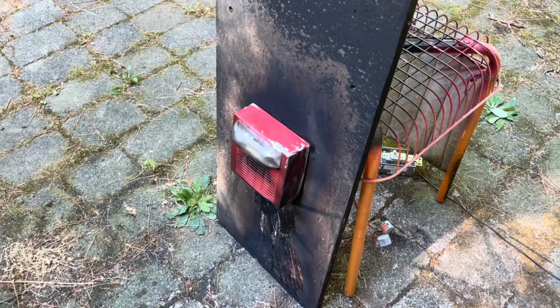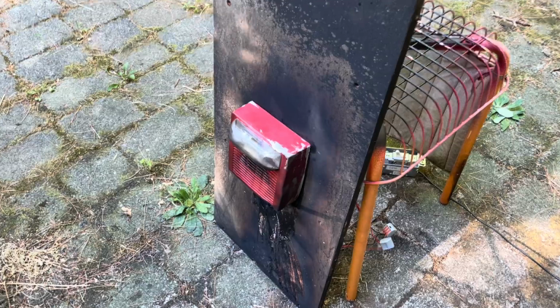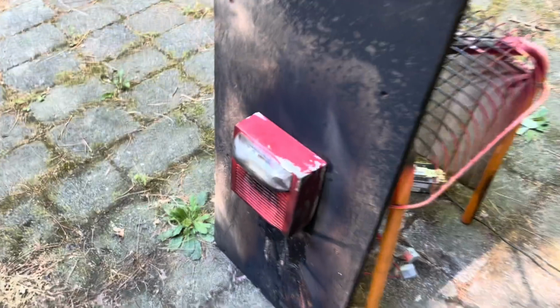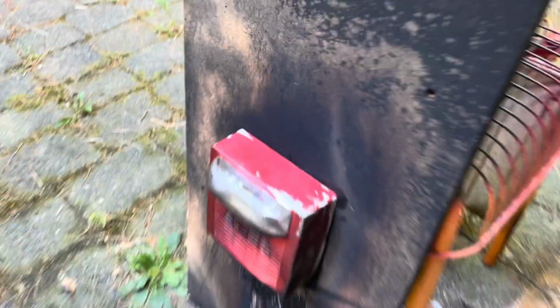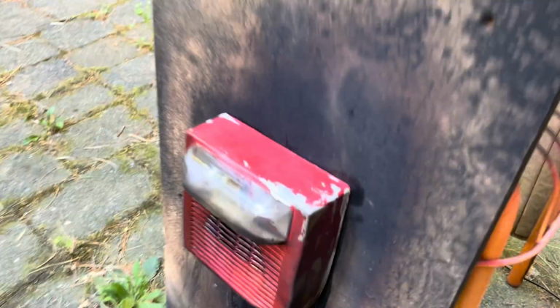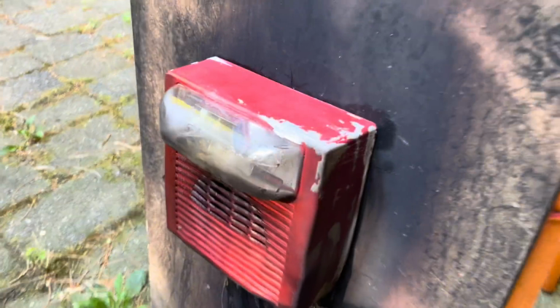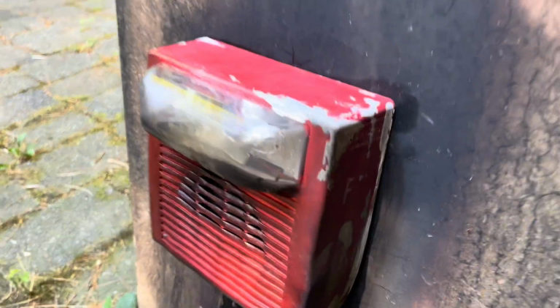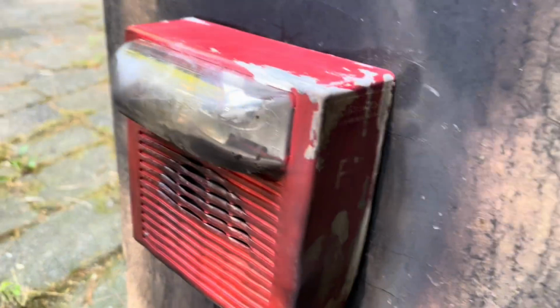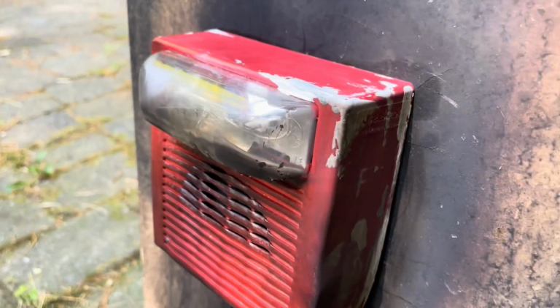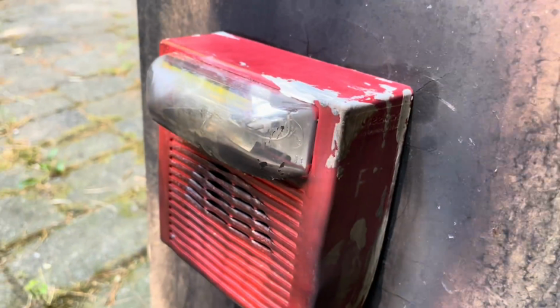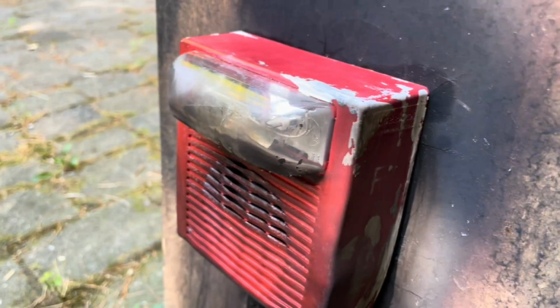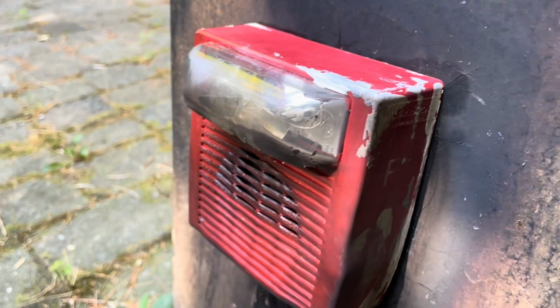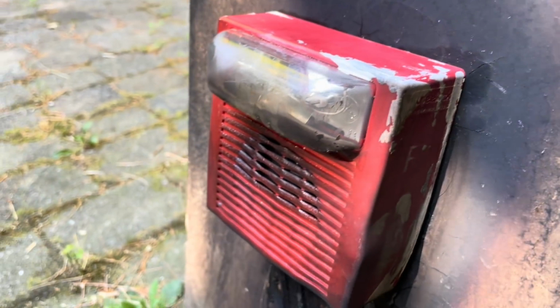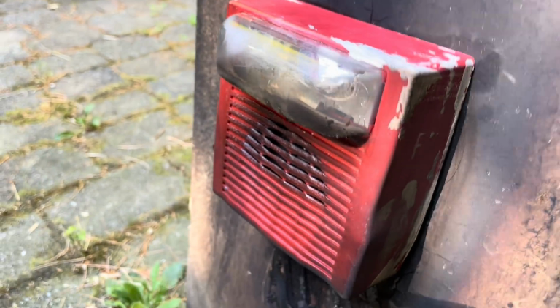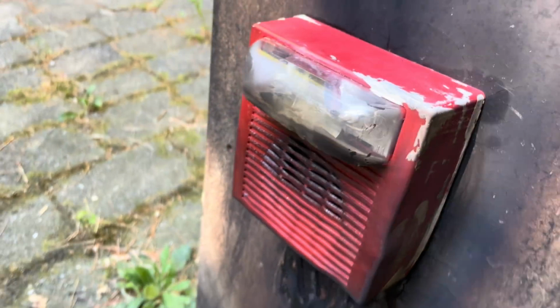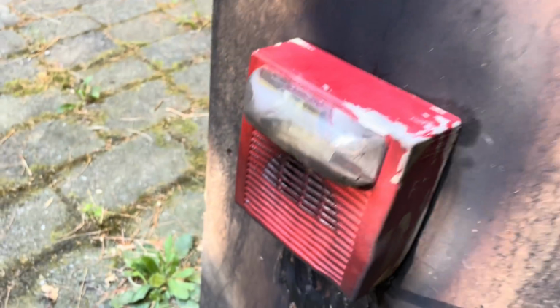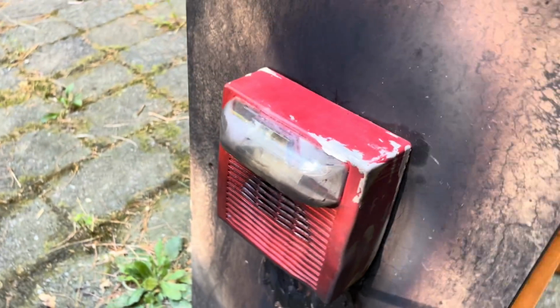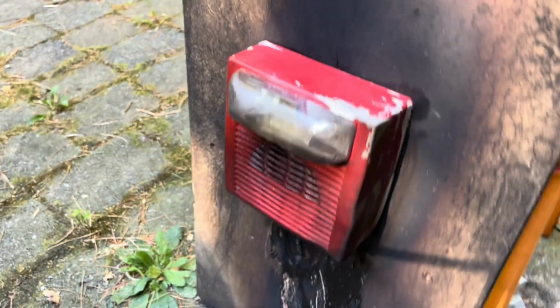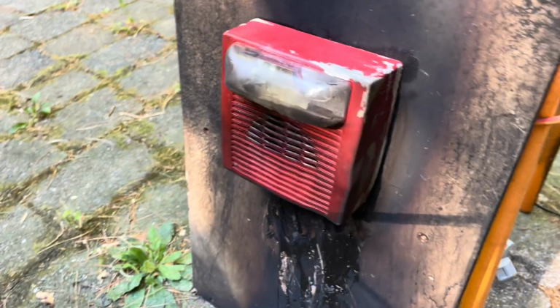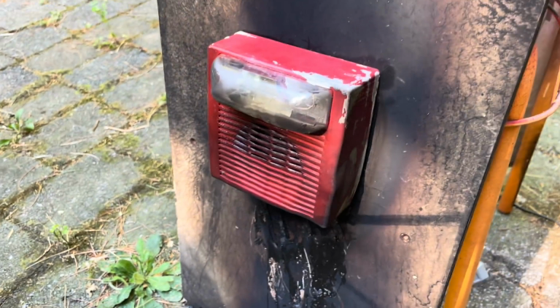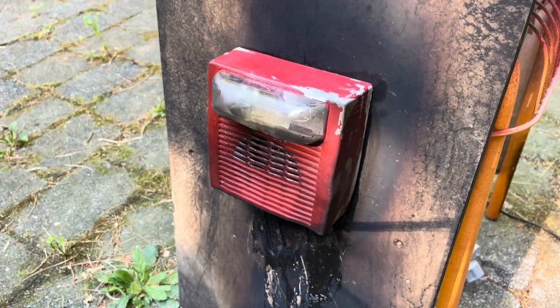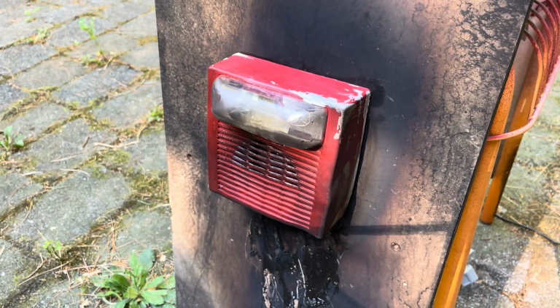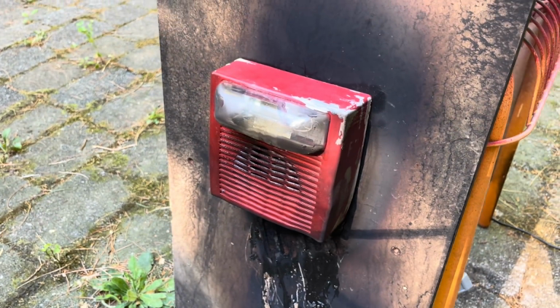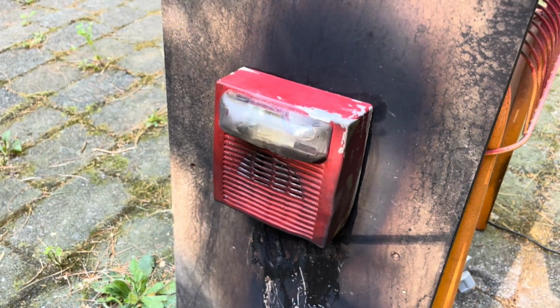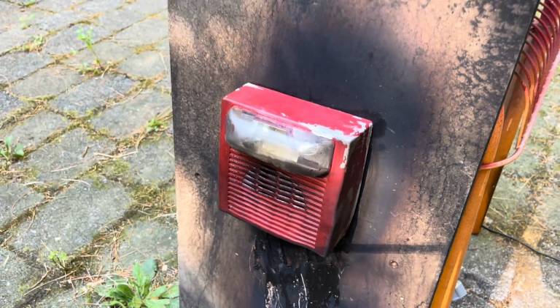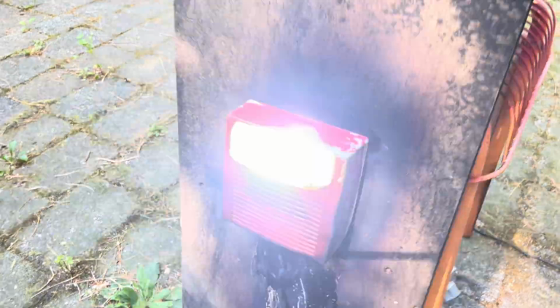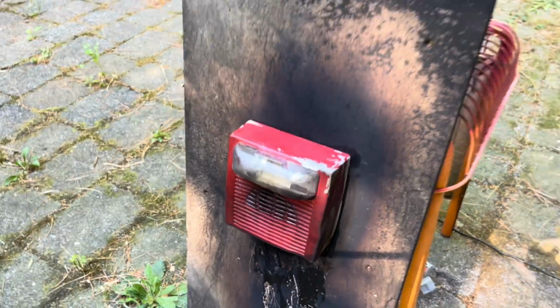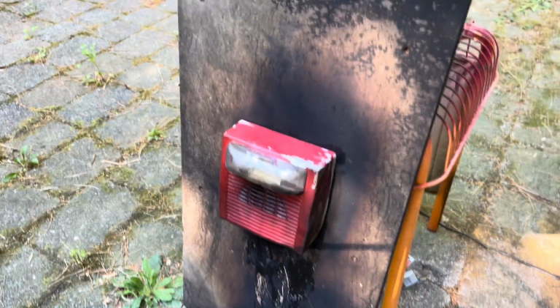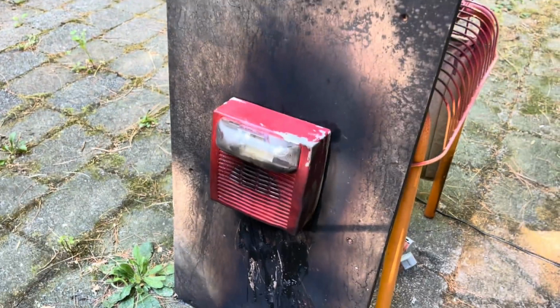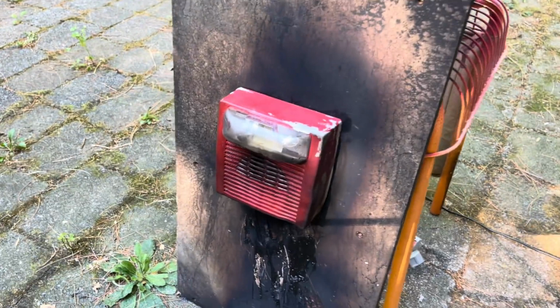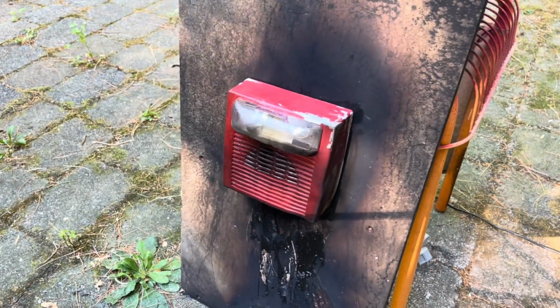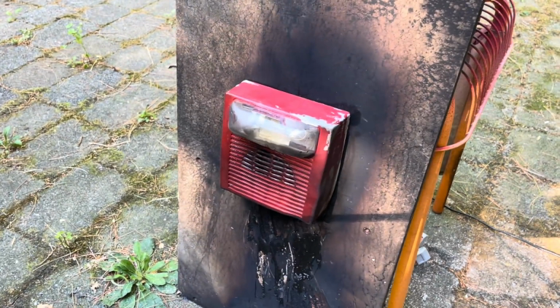Alright guys, it seems we're back in business. I let it cool off a little bit and it's working again, as you can see. So the video can continue.